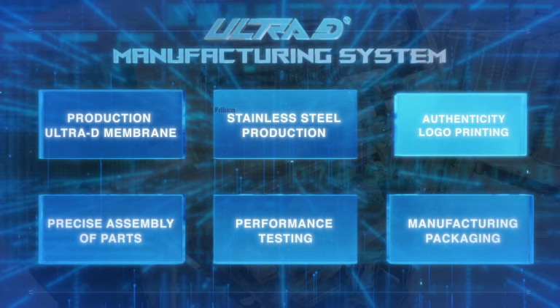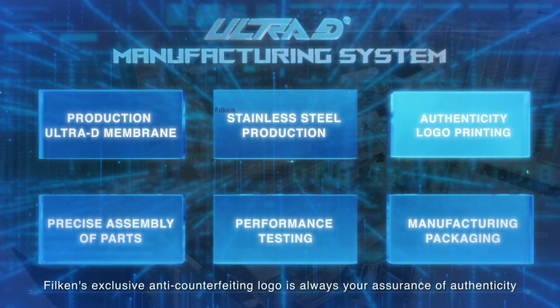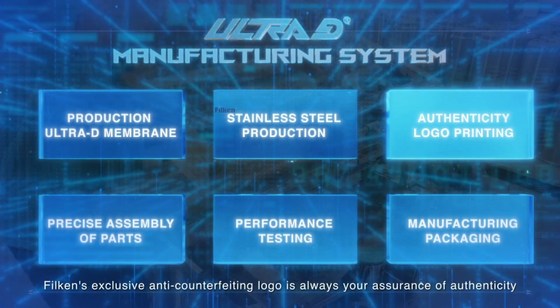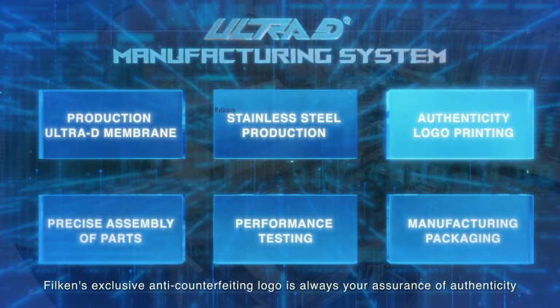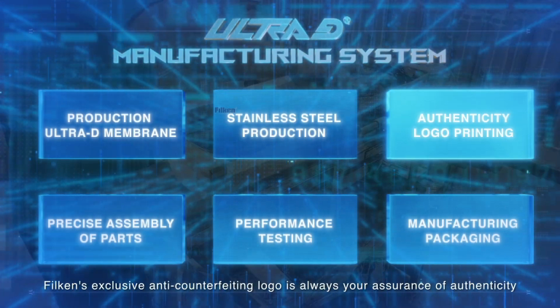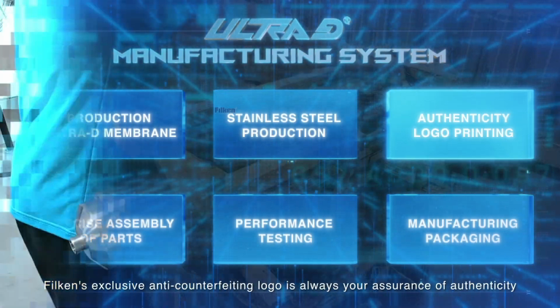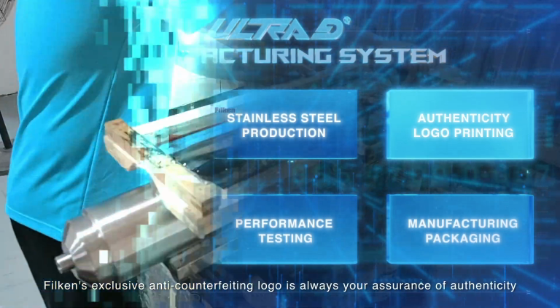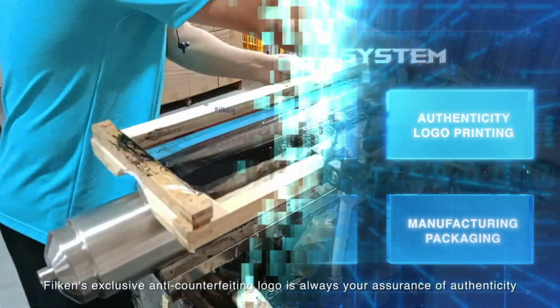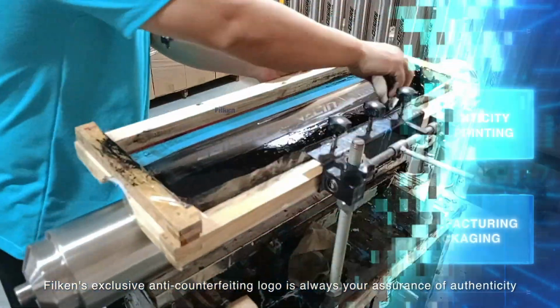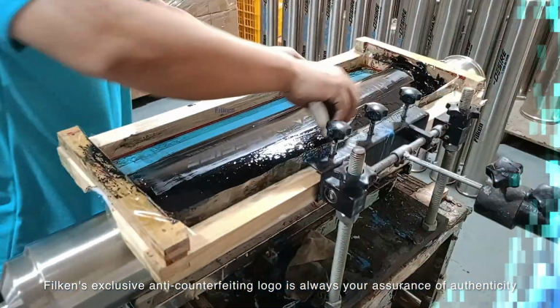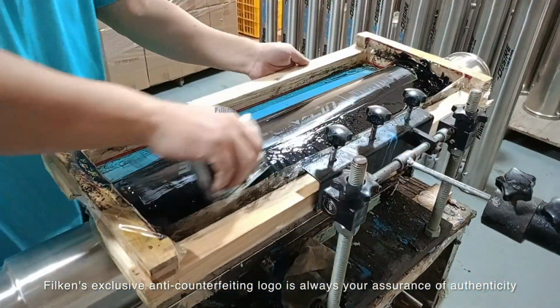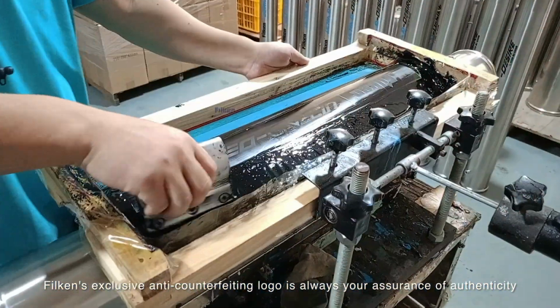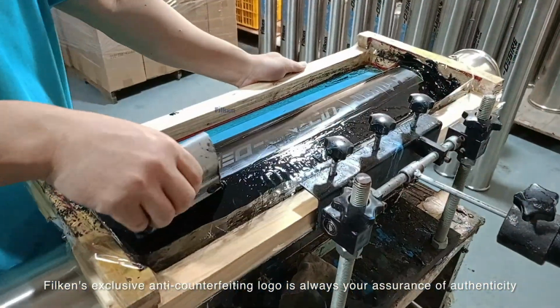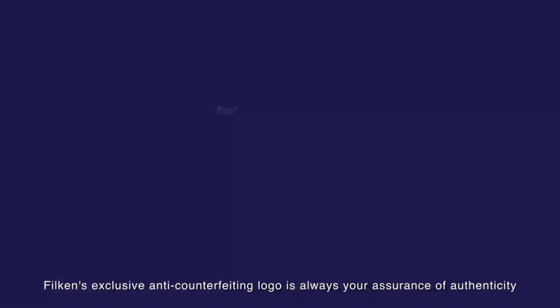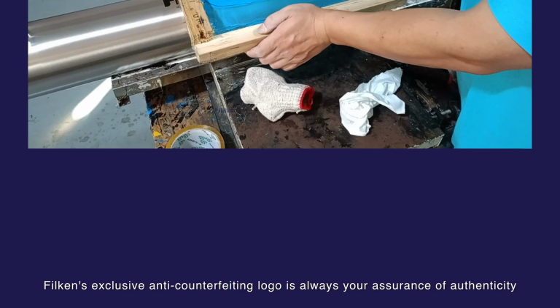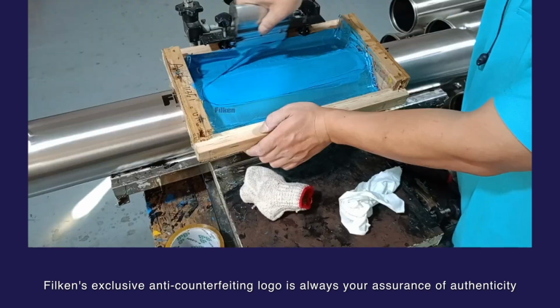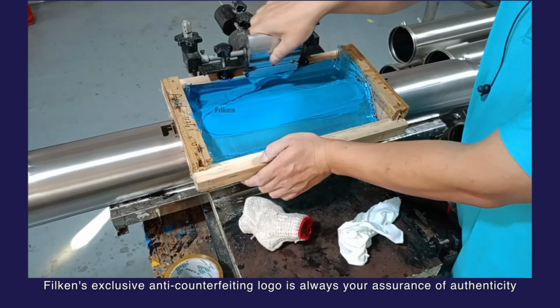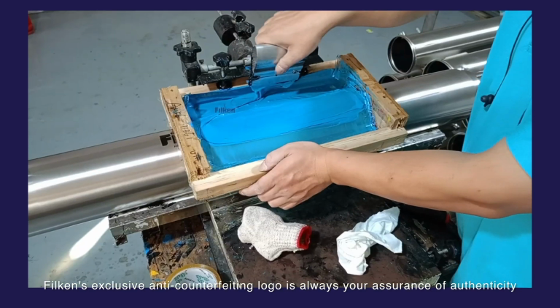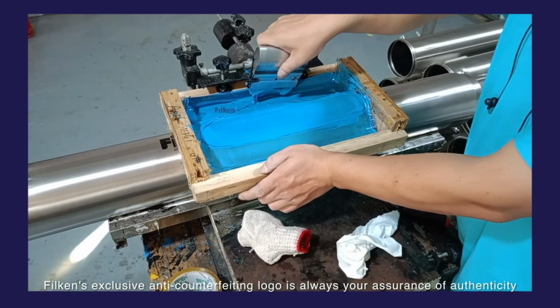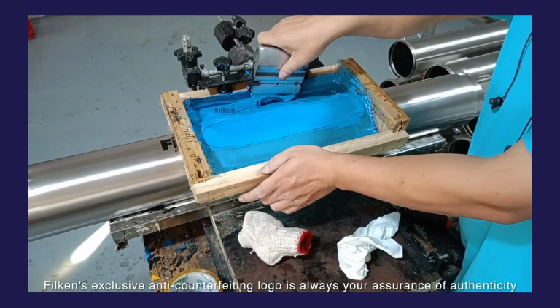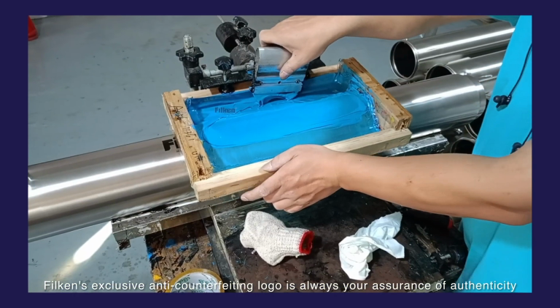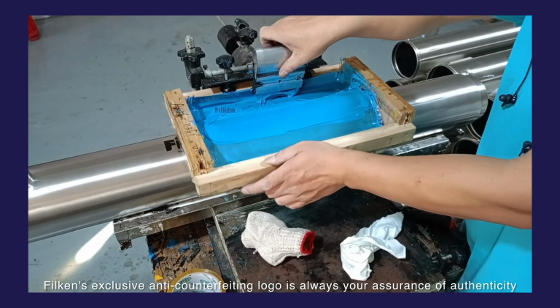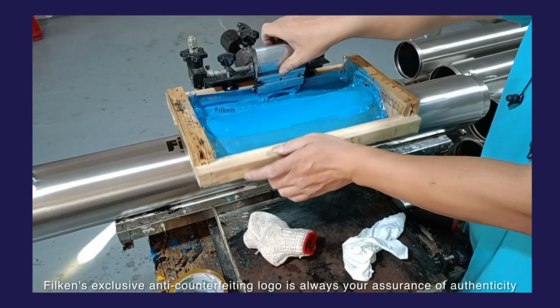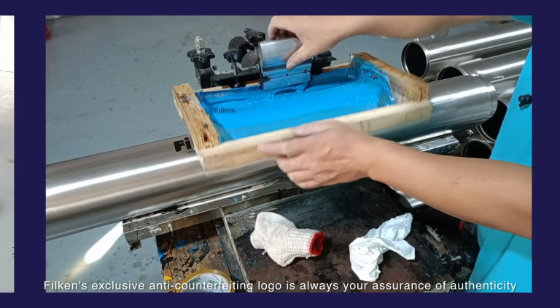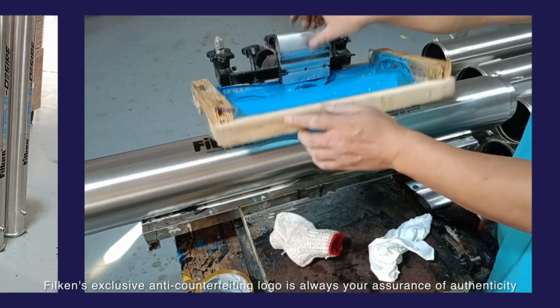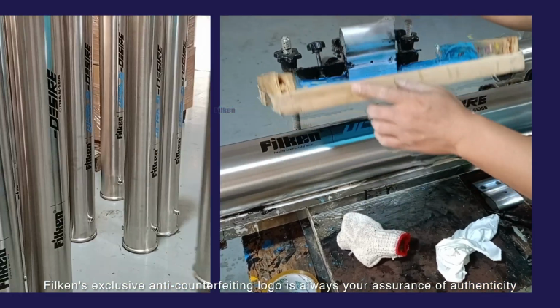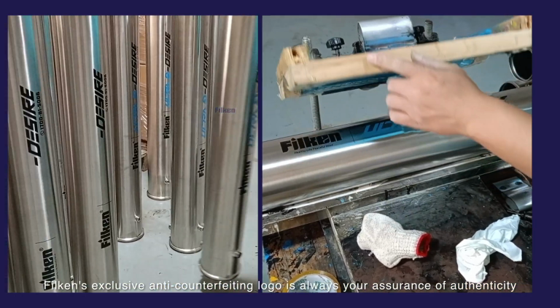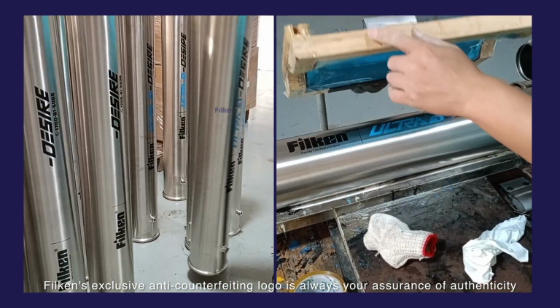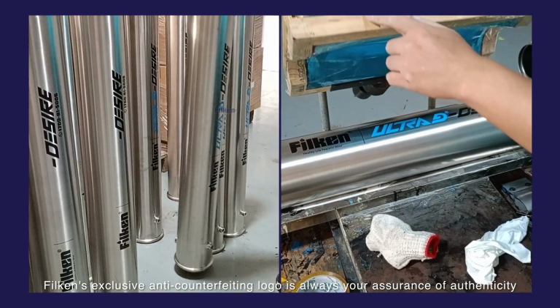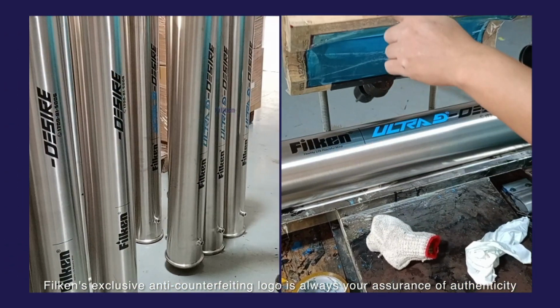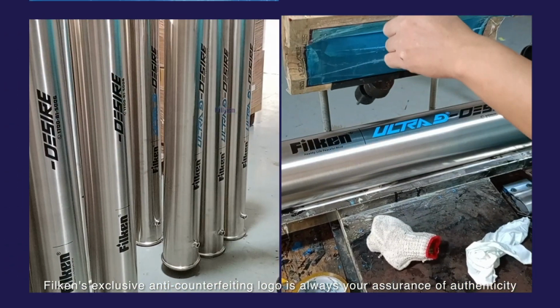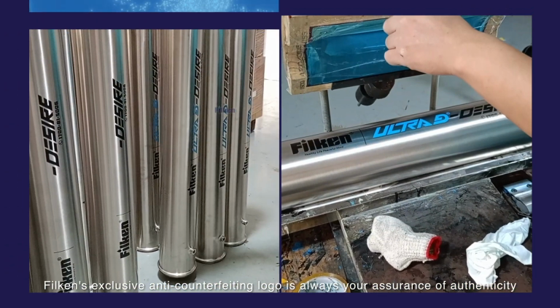Filkin's exclusive anti-counterfeiting logo is always your assurance of authenticity.